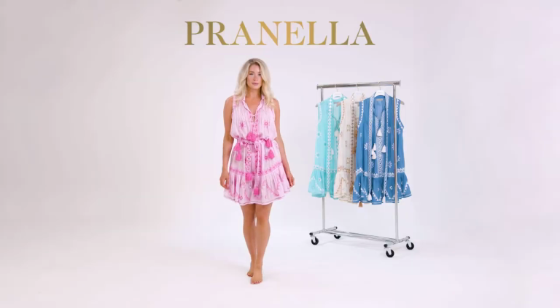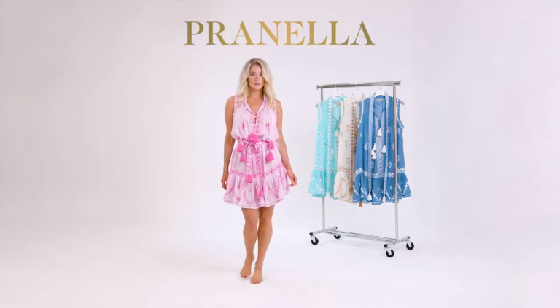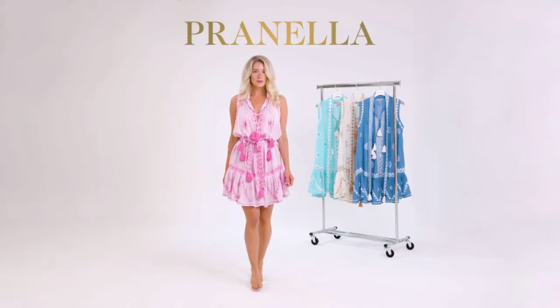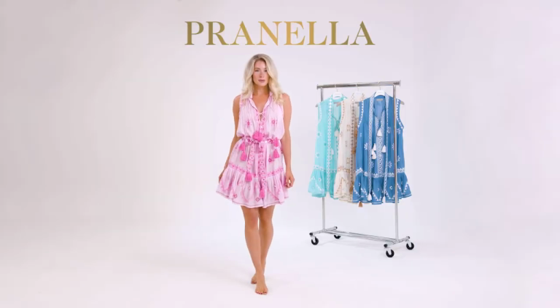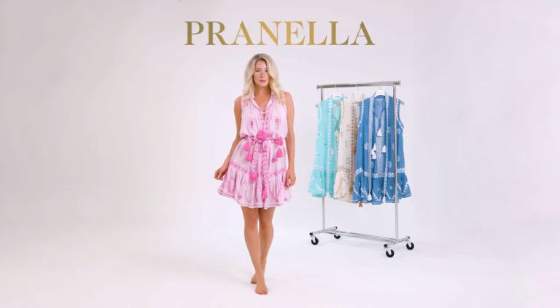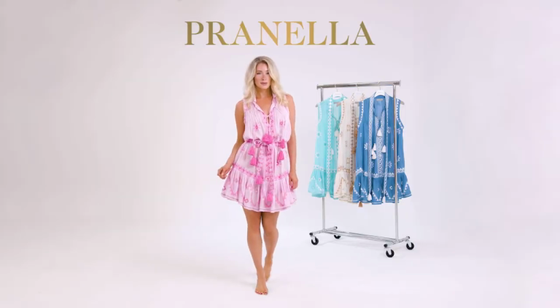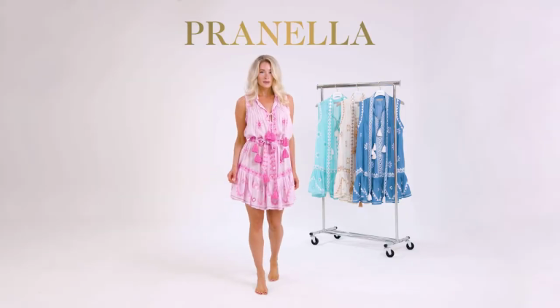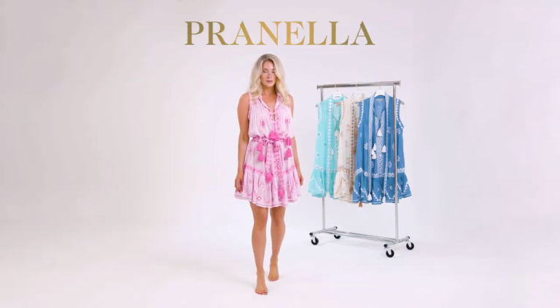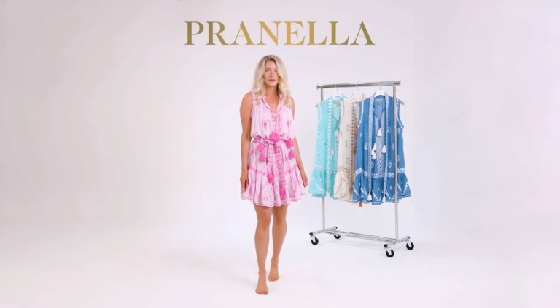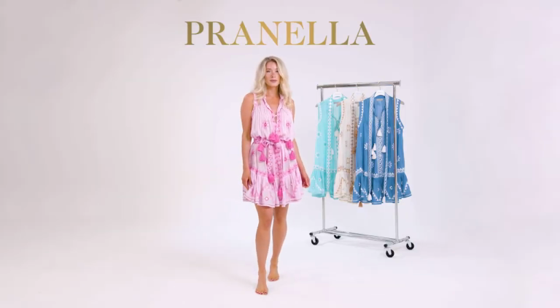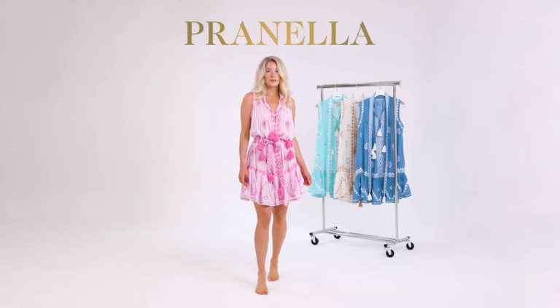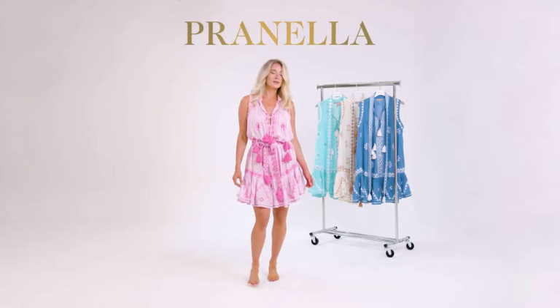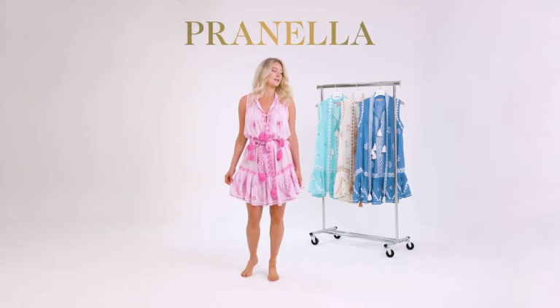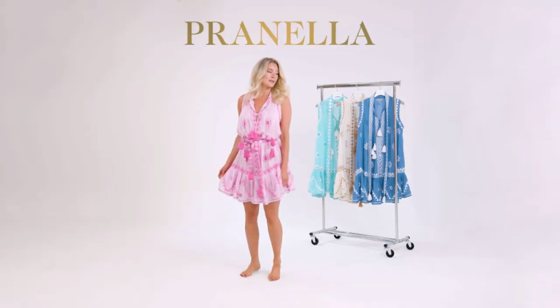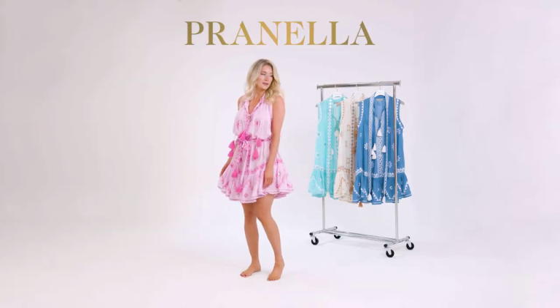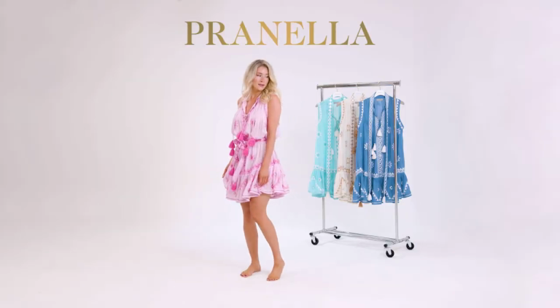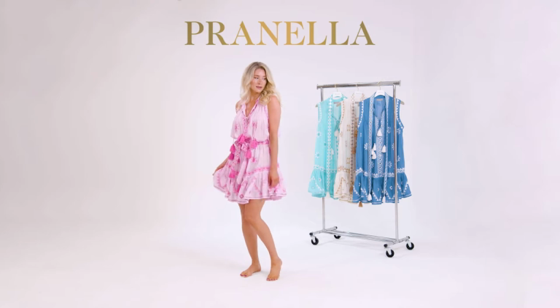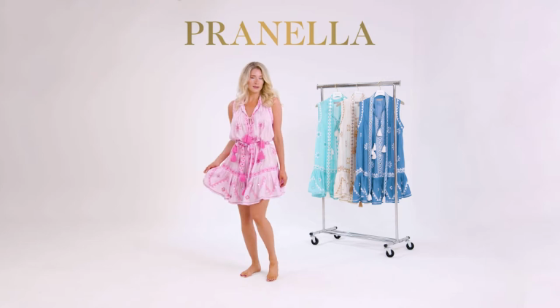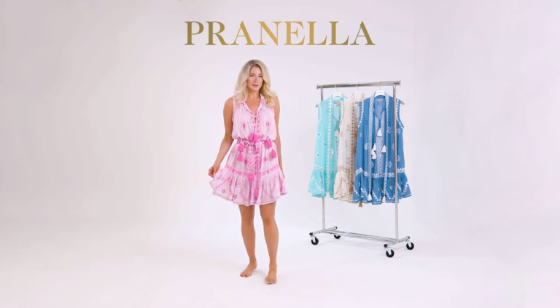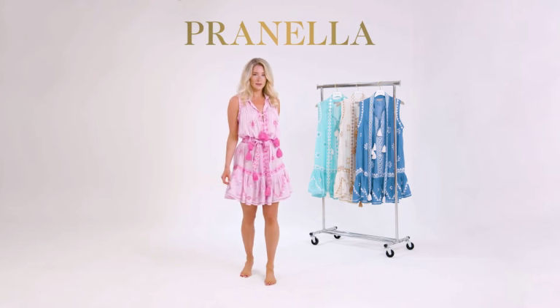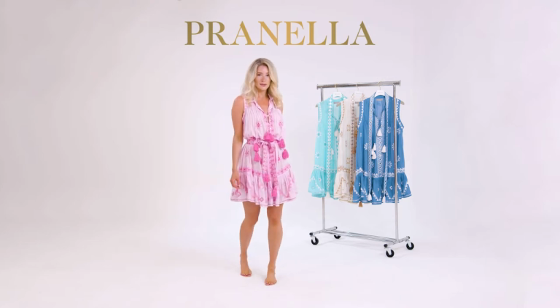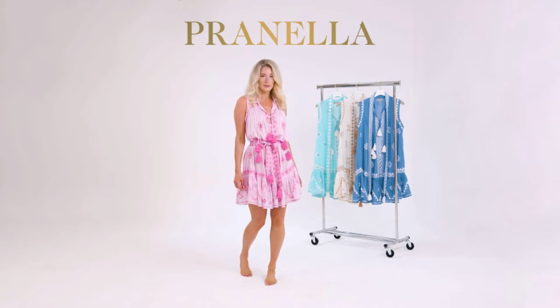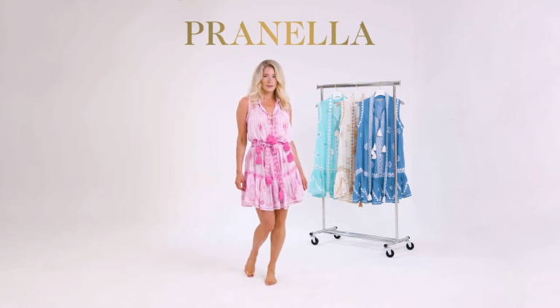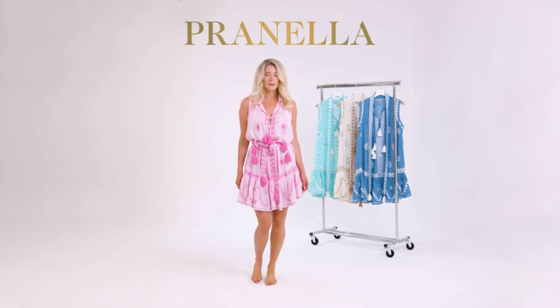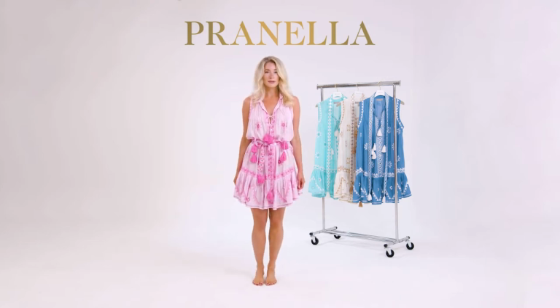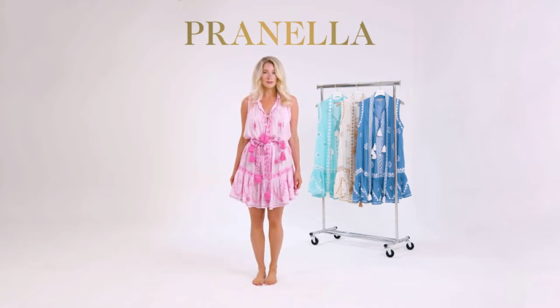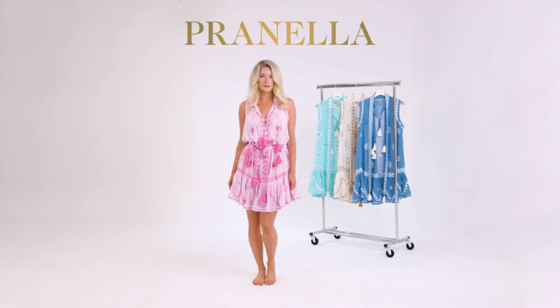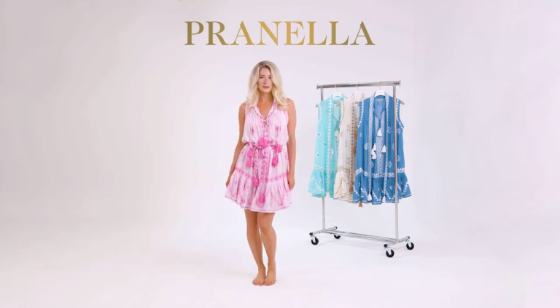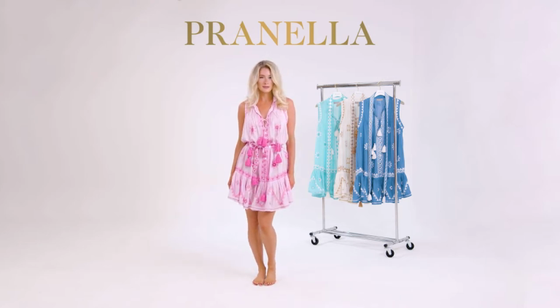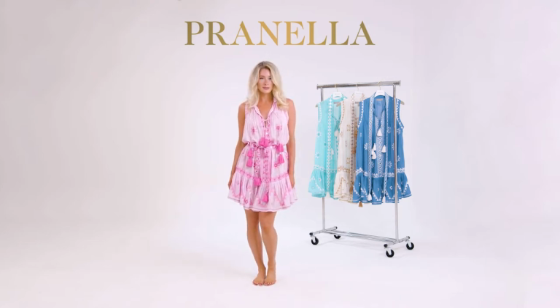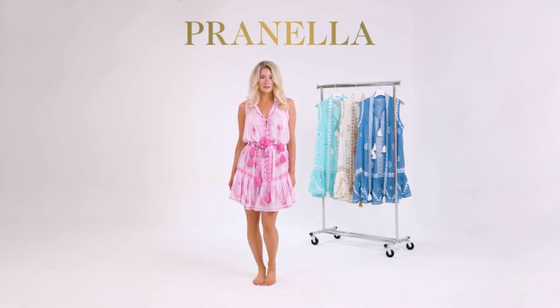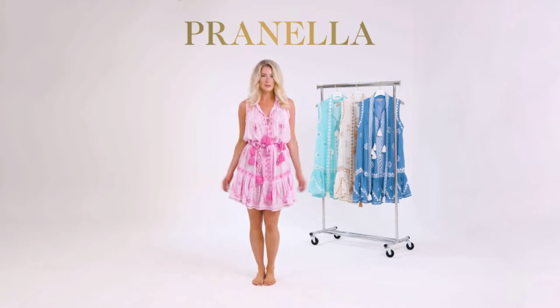Wear her free-flowing or belted to cinch in the waistline. The neckline can be worn open or closed by using the tassel ties.